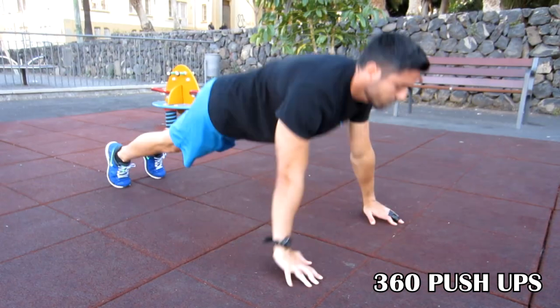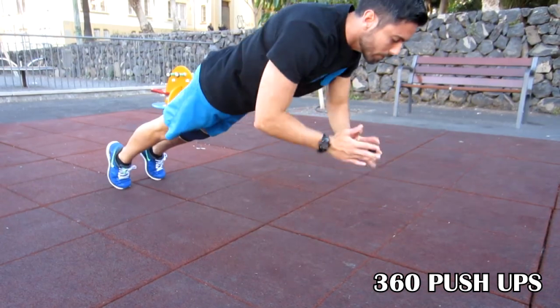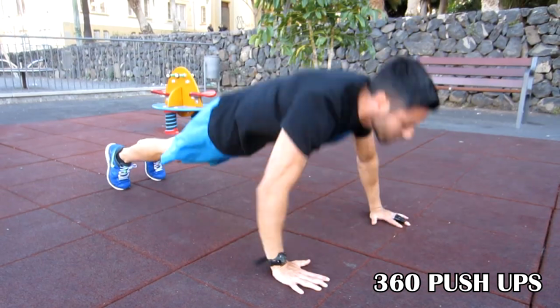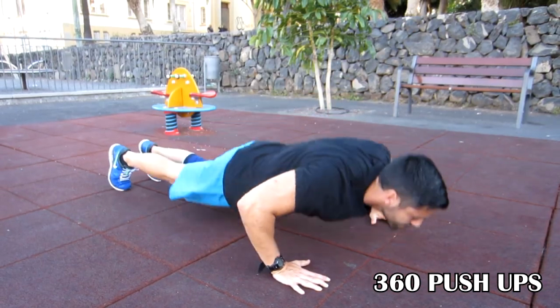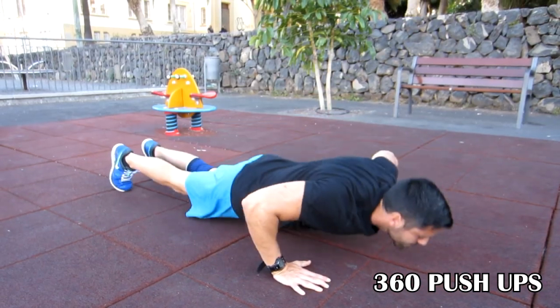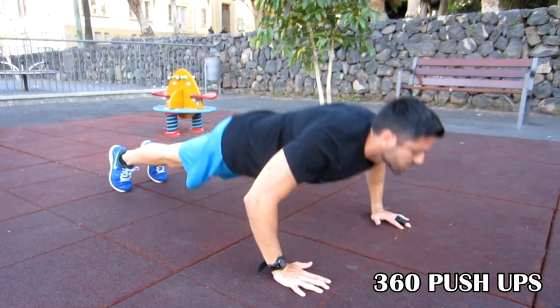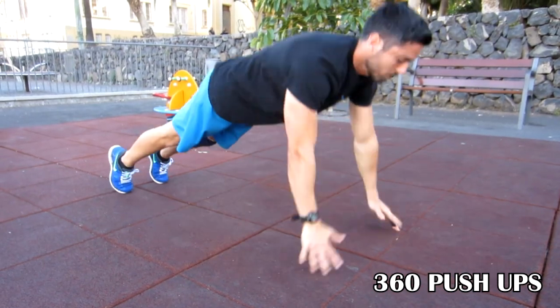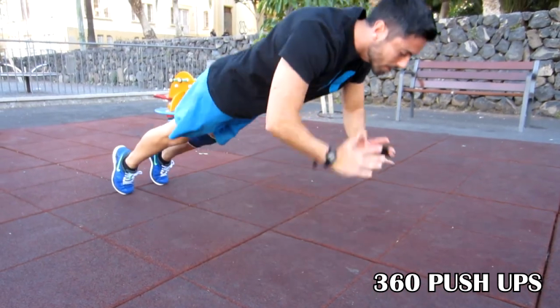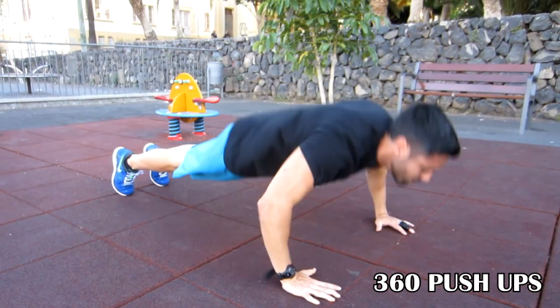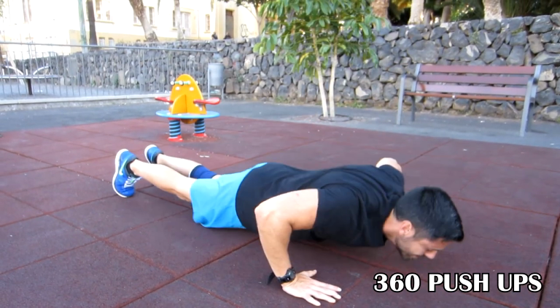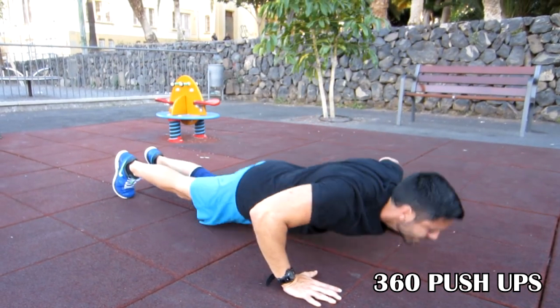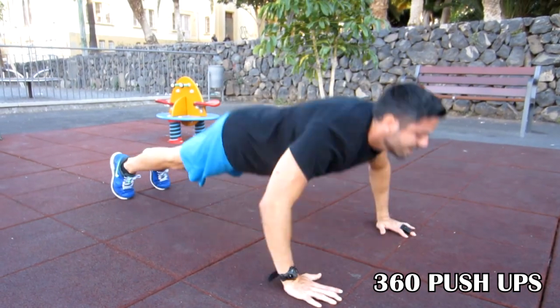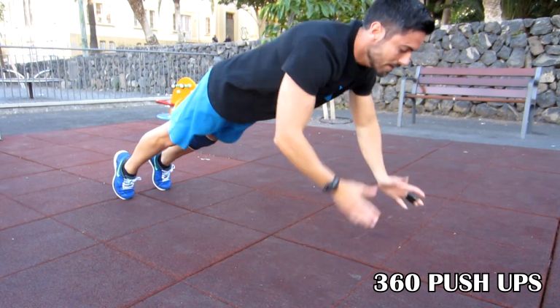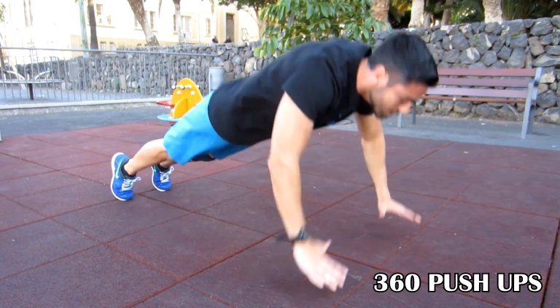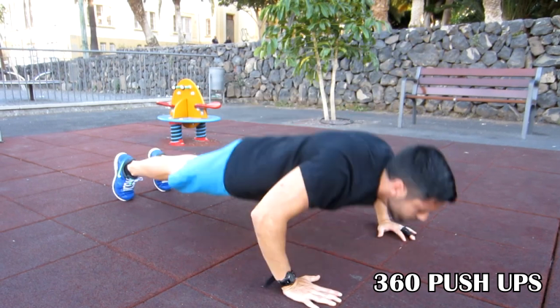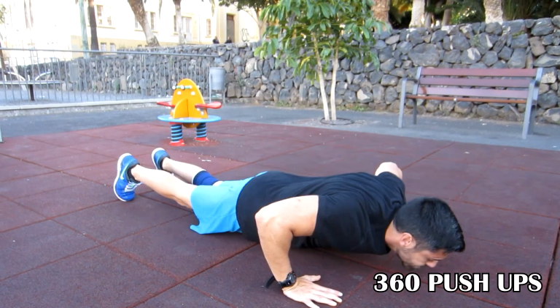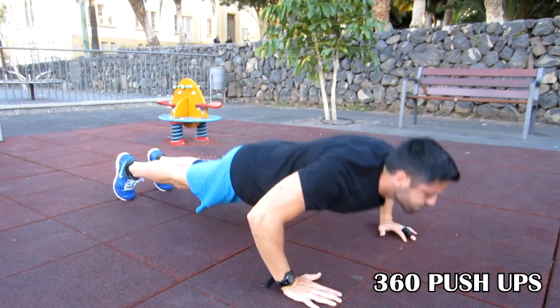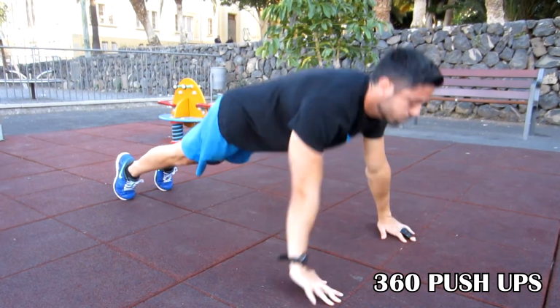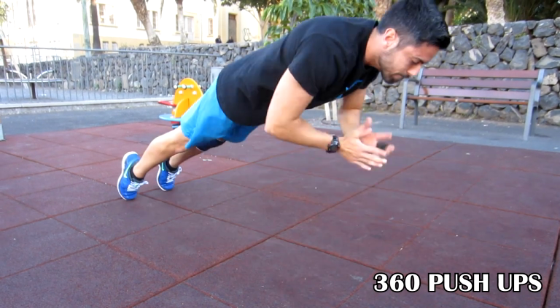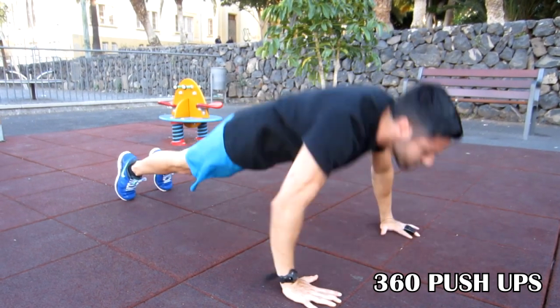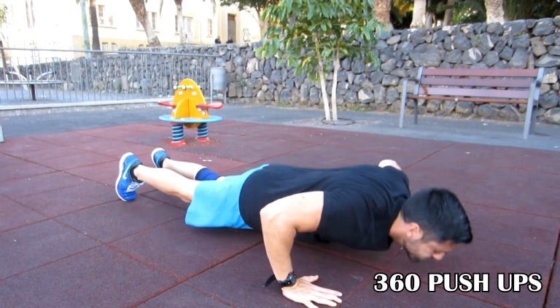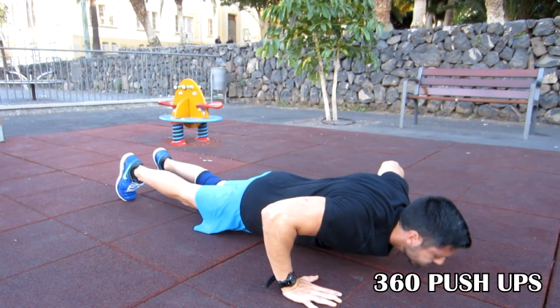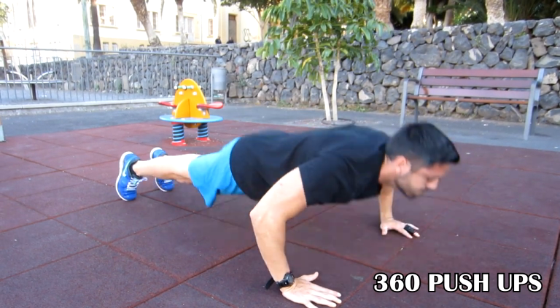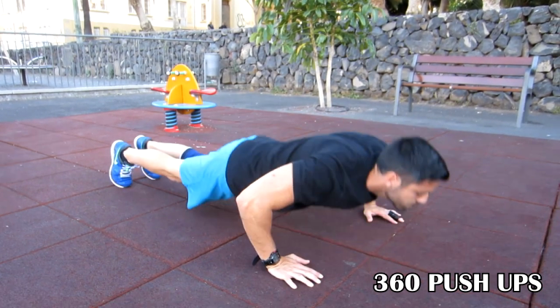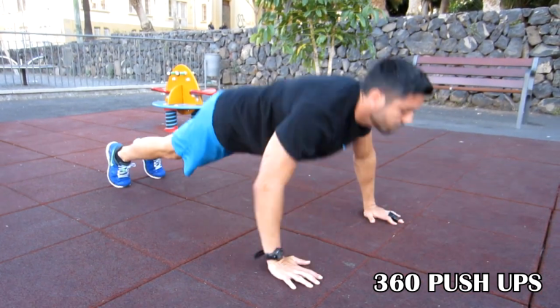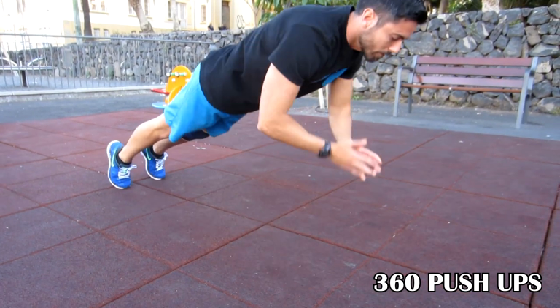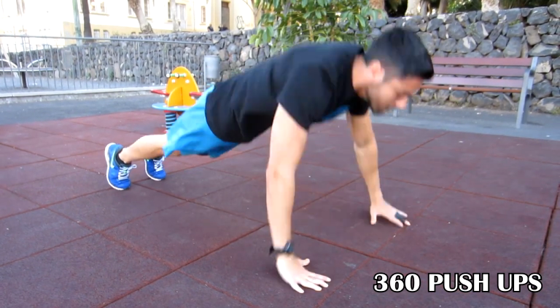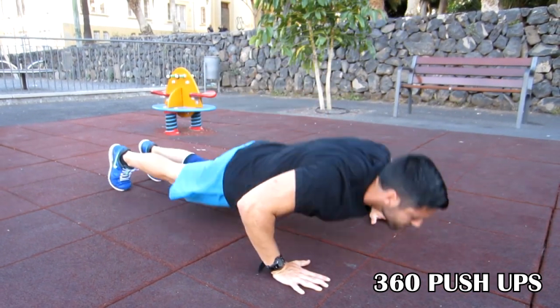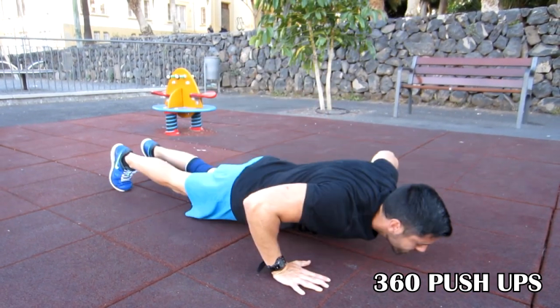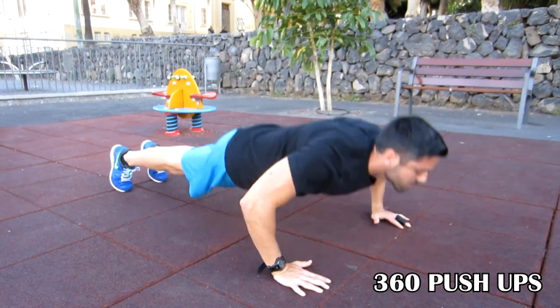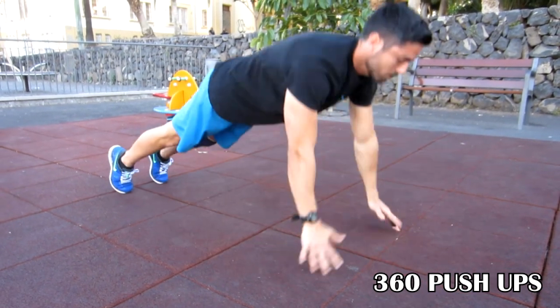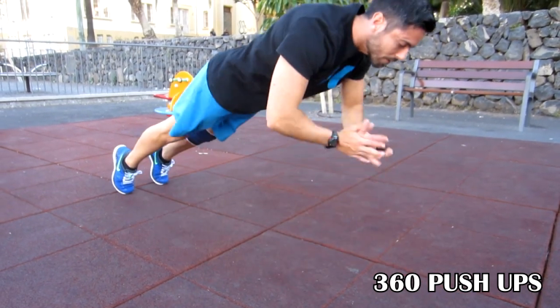To get strength for this trick, just train your push-ups and clap push-ups, and you should be fine.